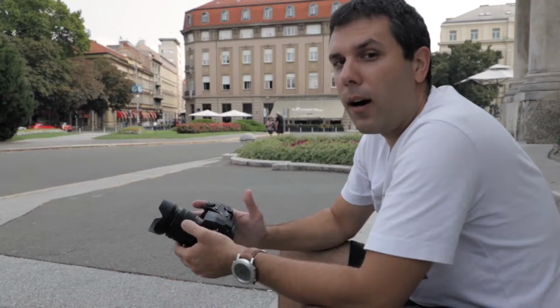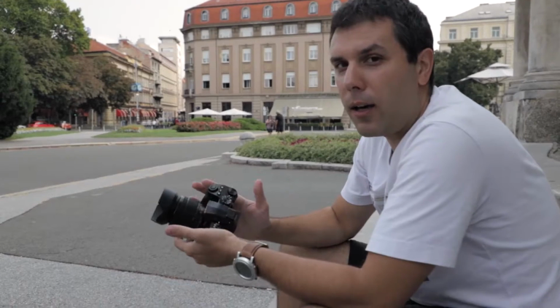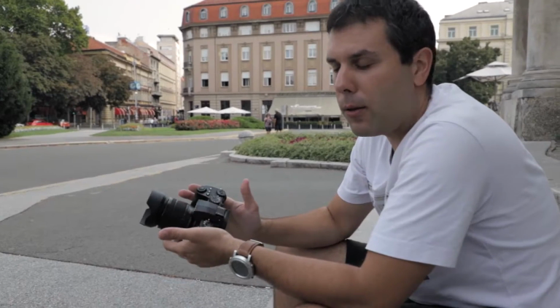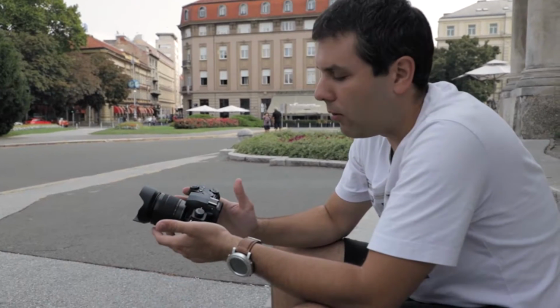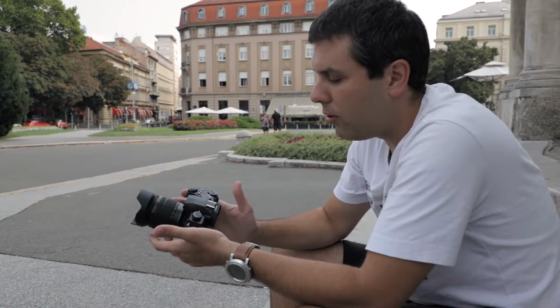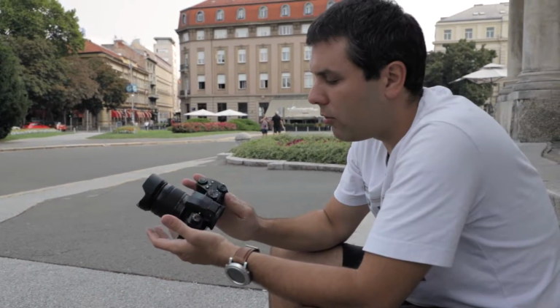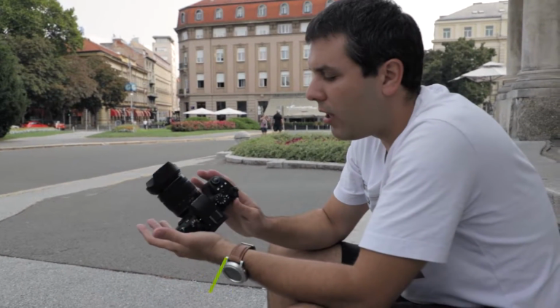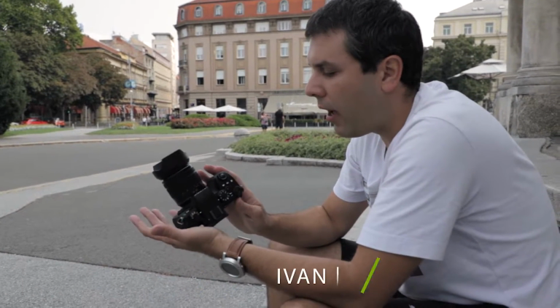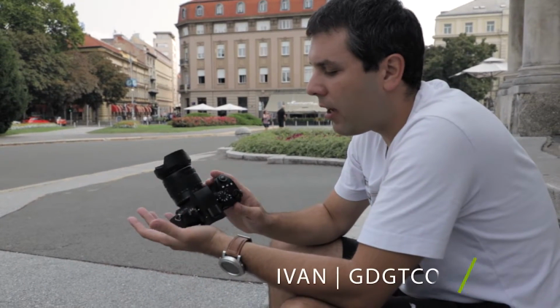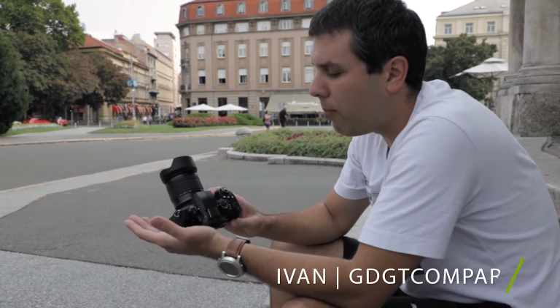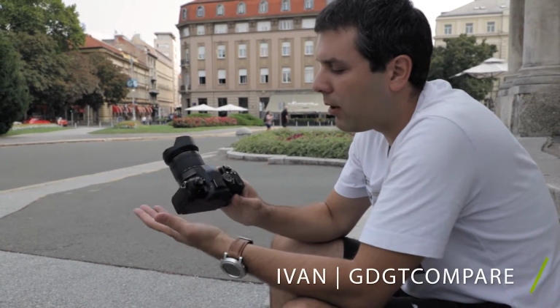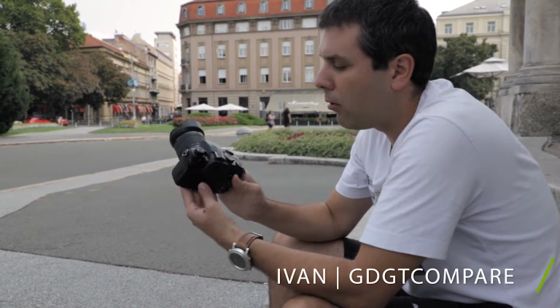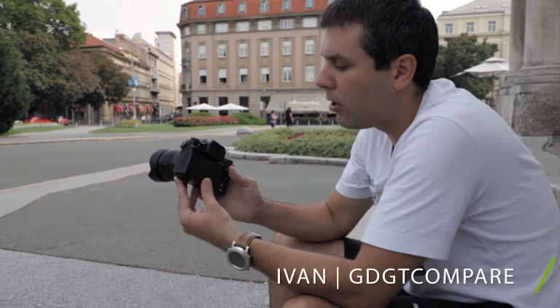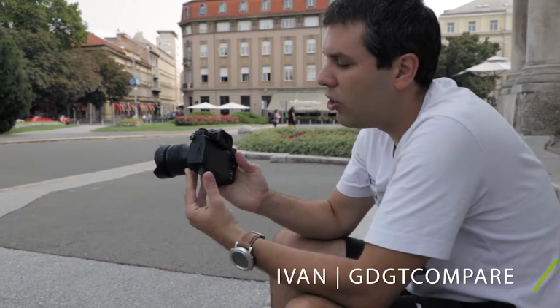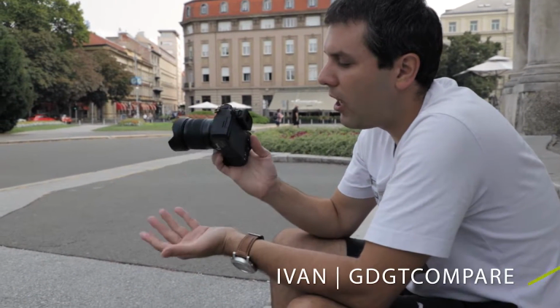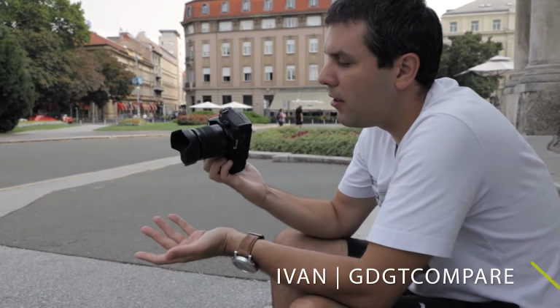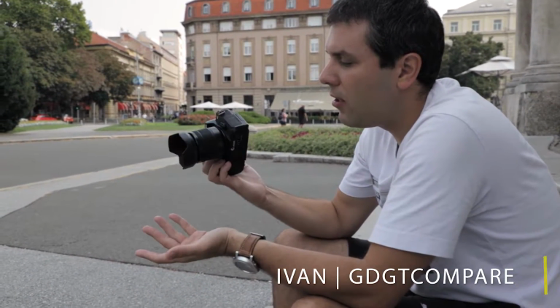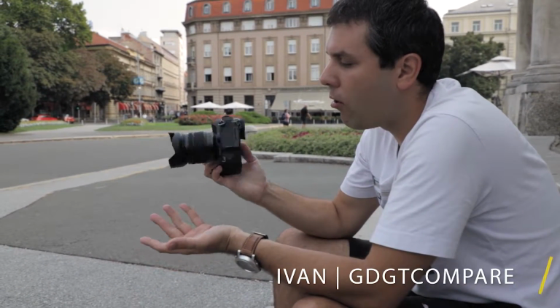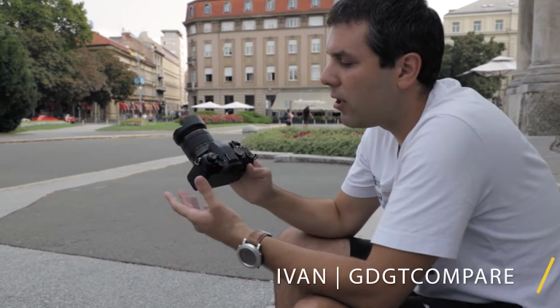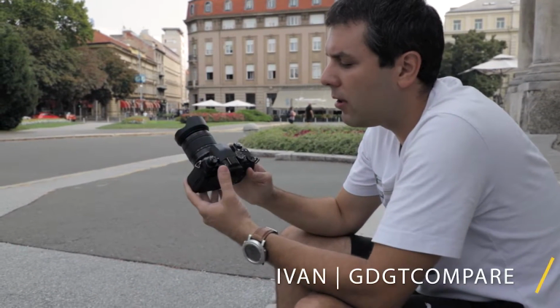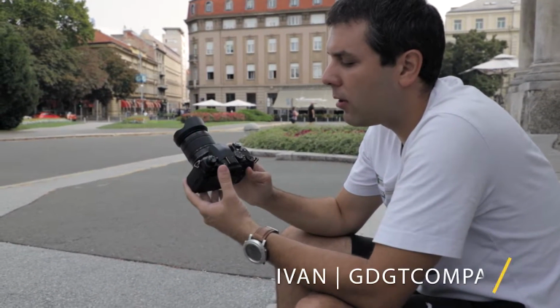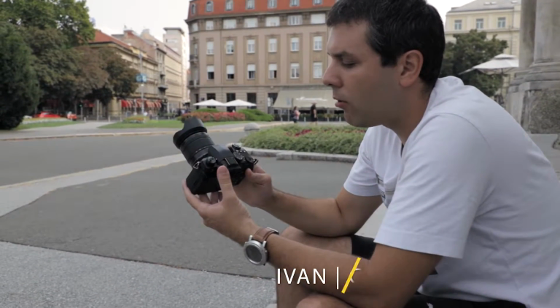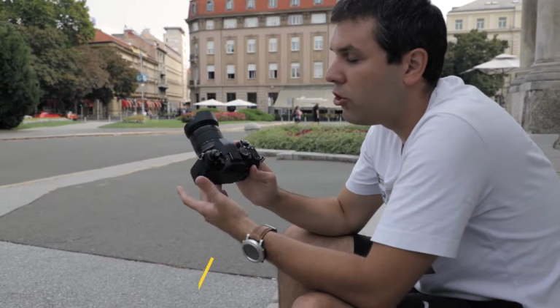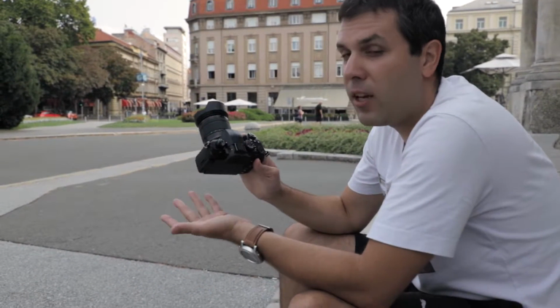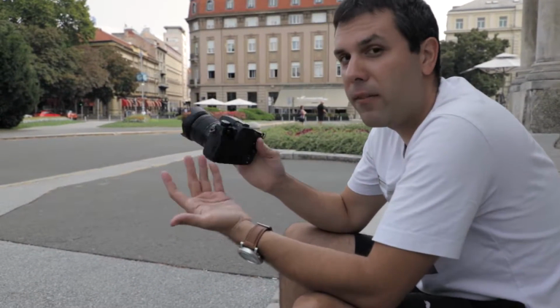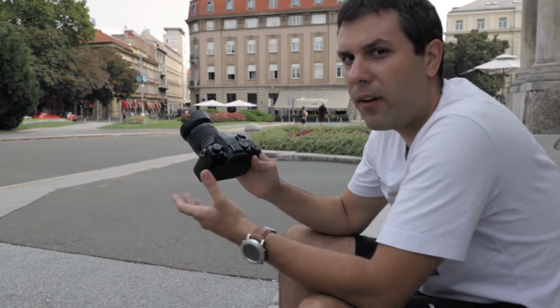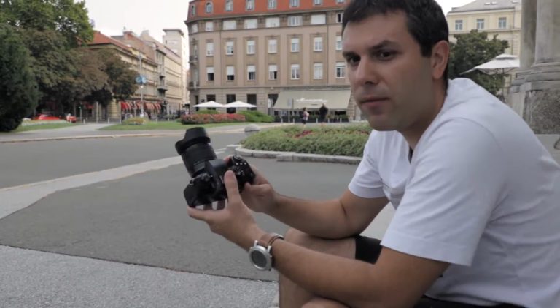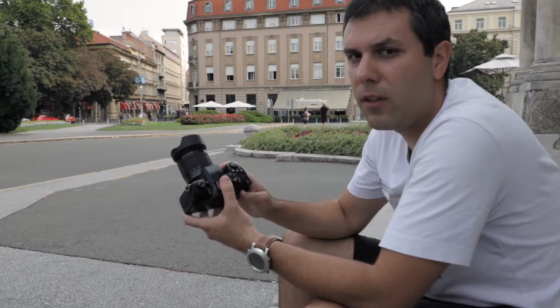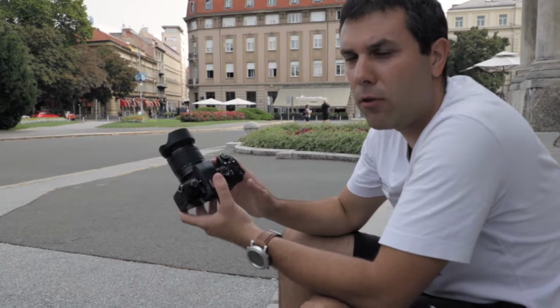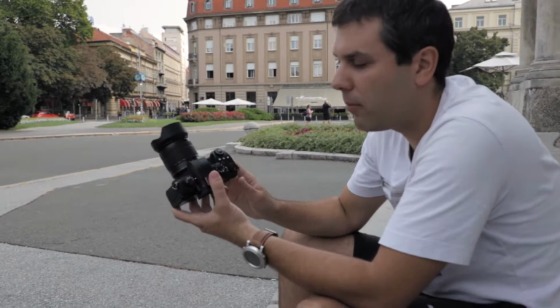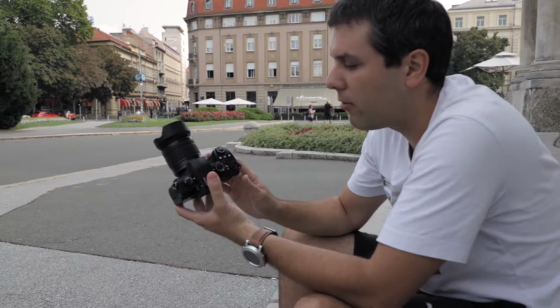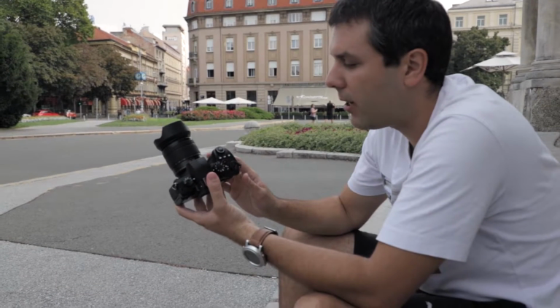Hi guys, on review today I have the Panasonic G90, or as it is called the G95 in North America.